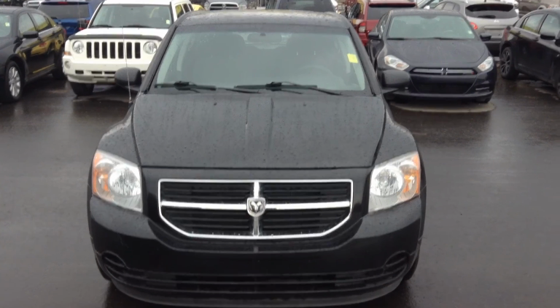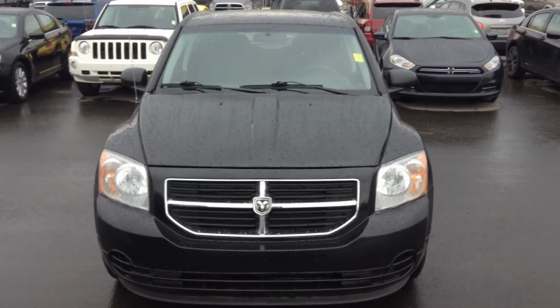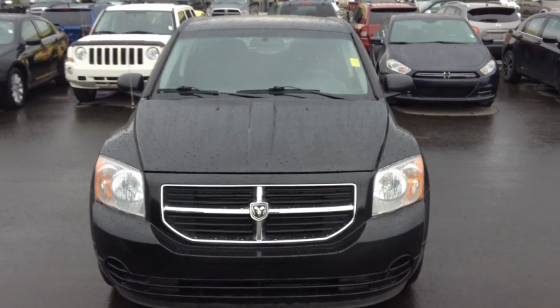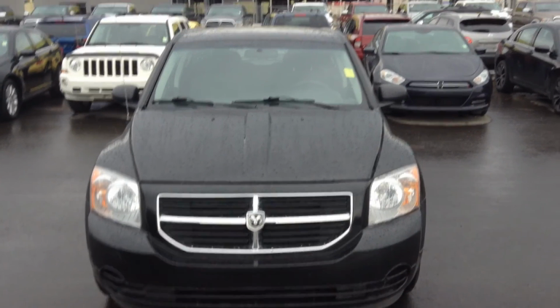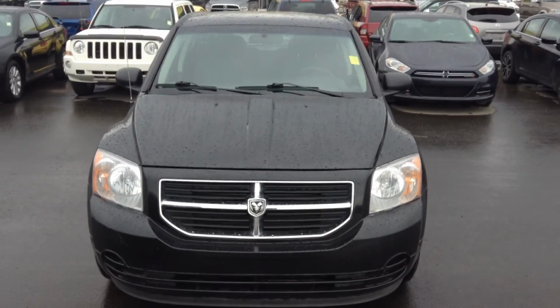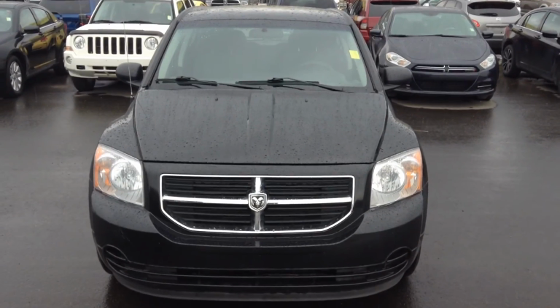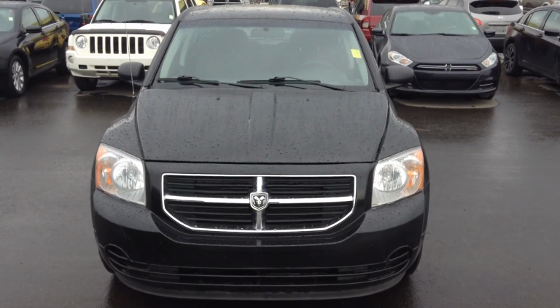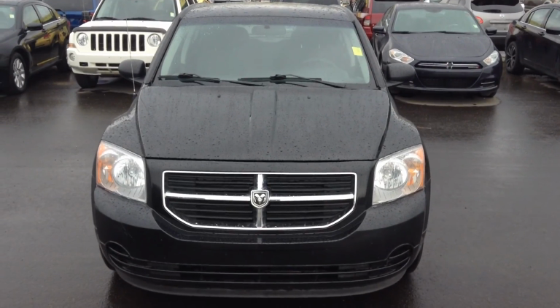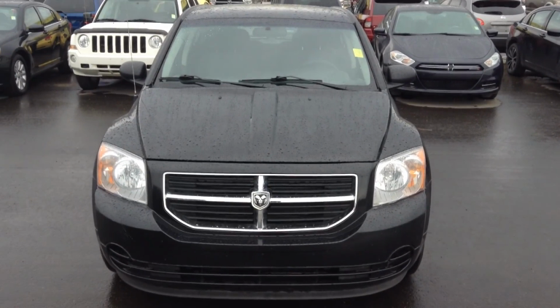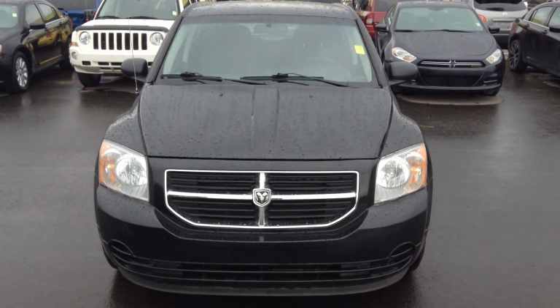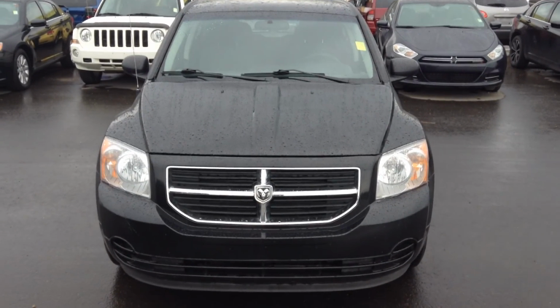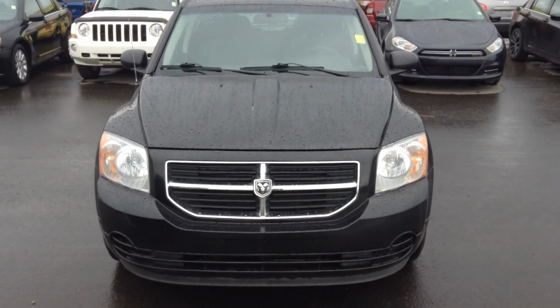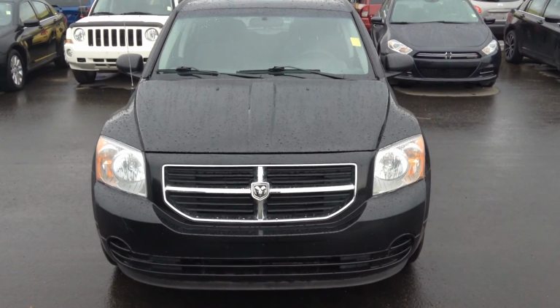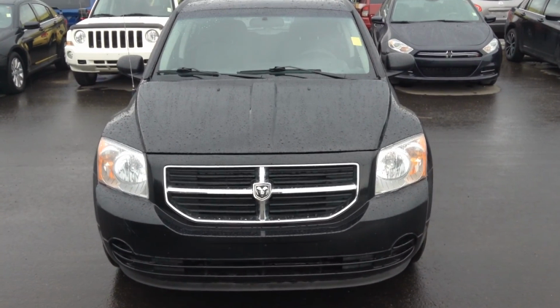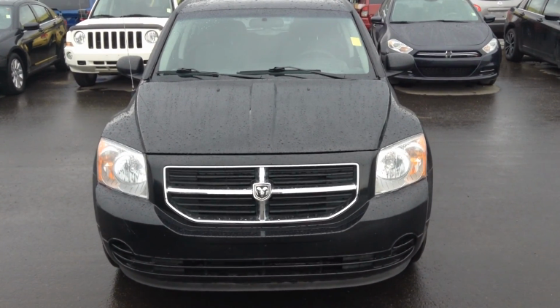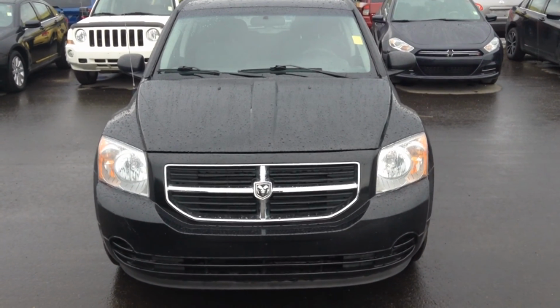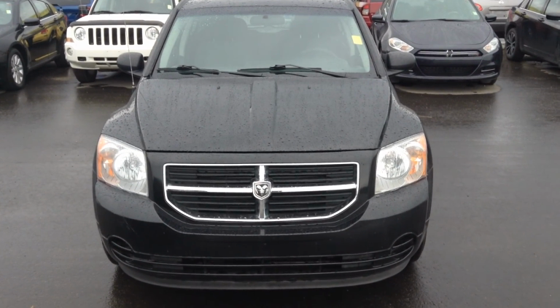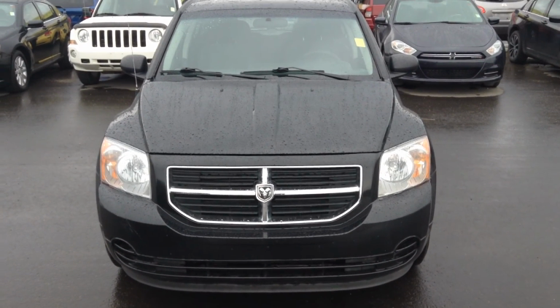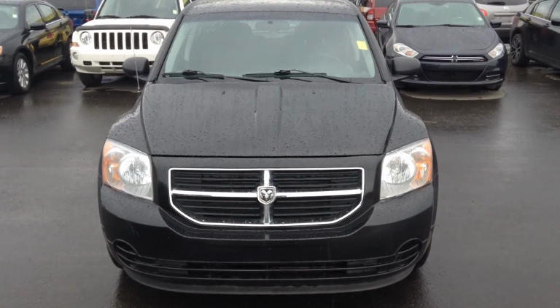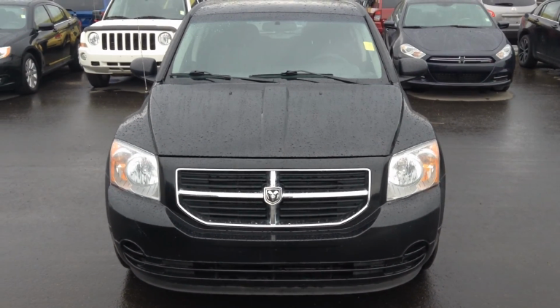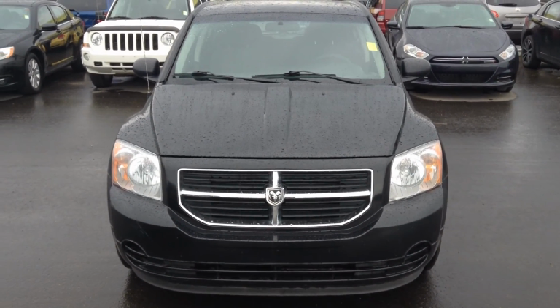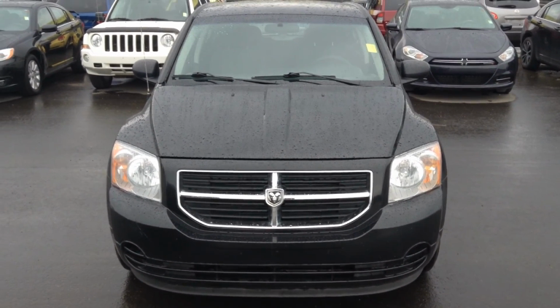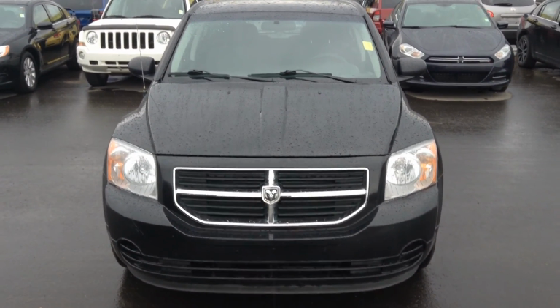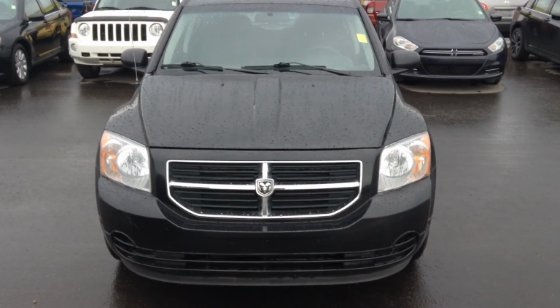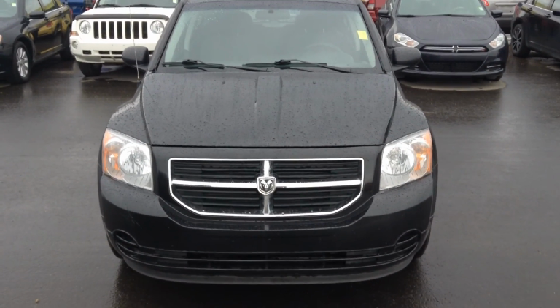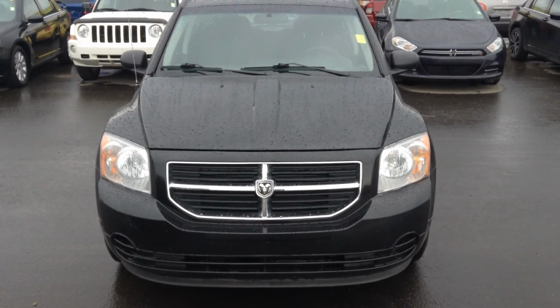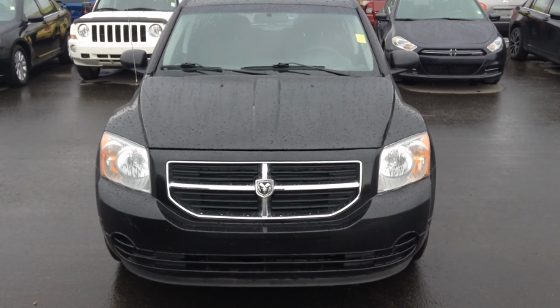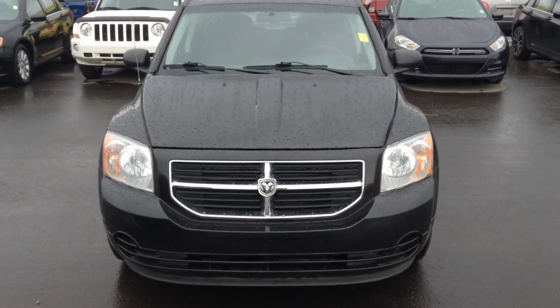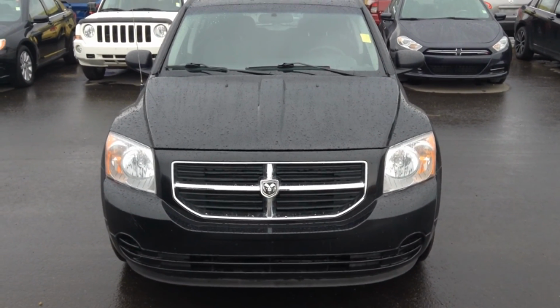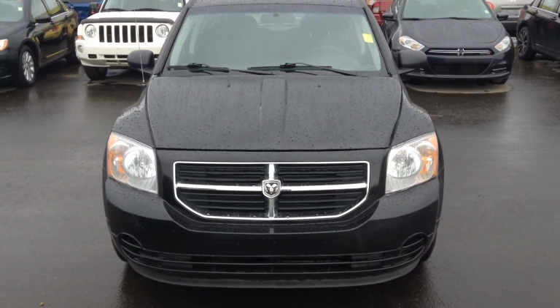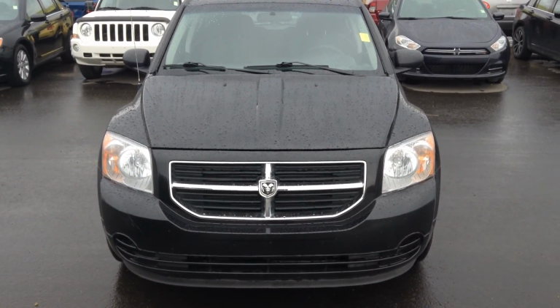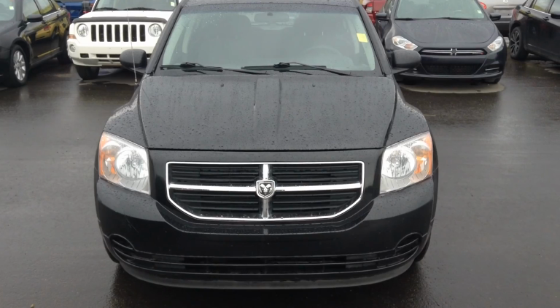Hi Charmaine, this is Brodie from Londonderry Dodge. I'm just going to do a quick walk around video of the 2010 Calibre for you.